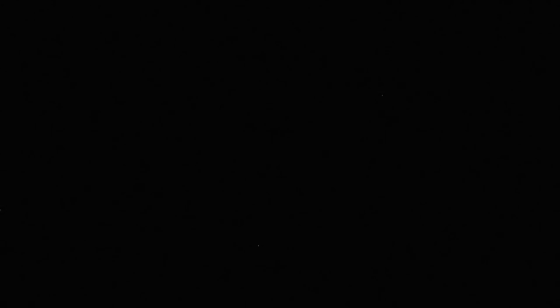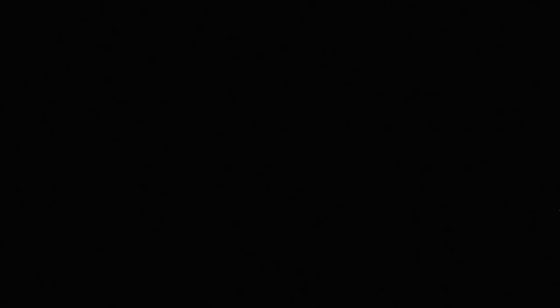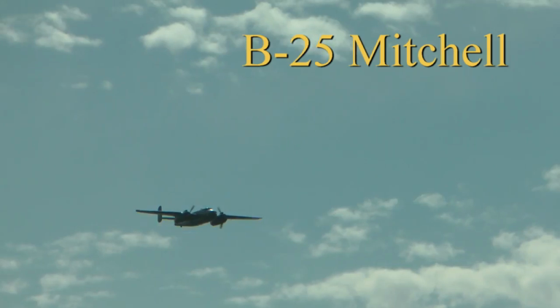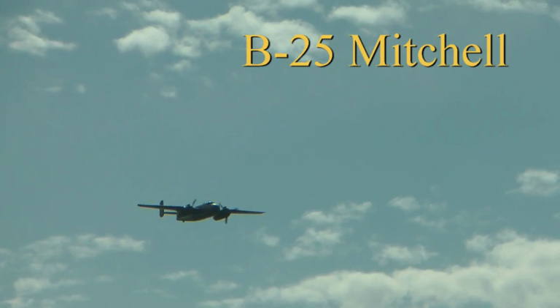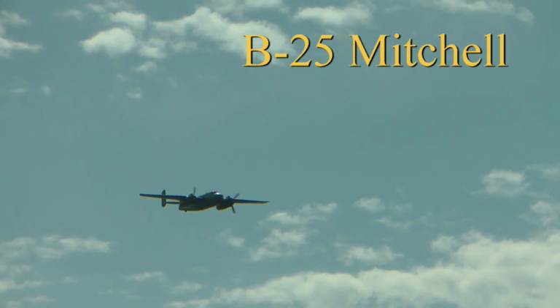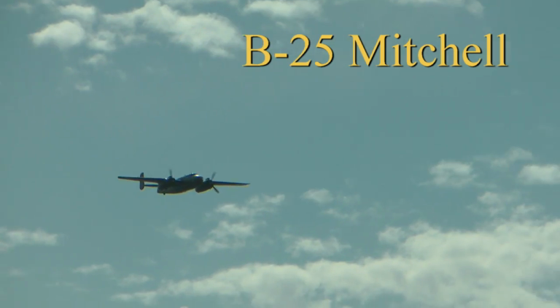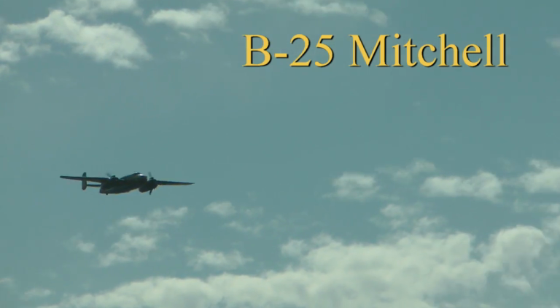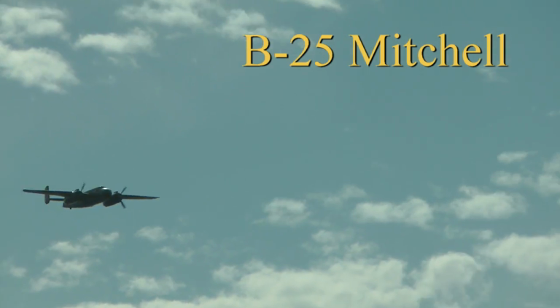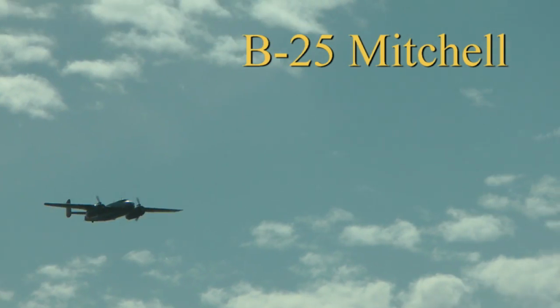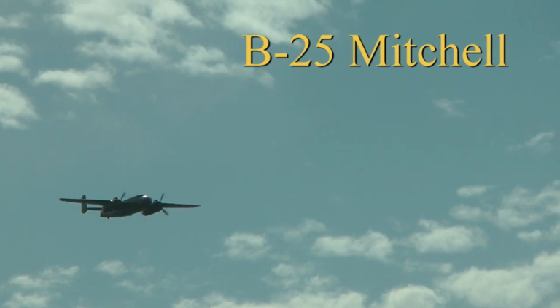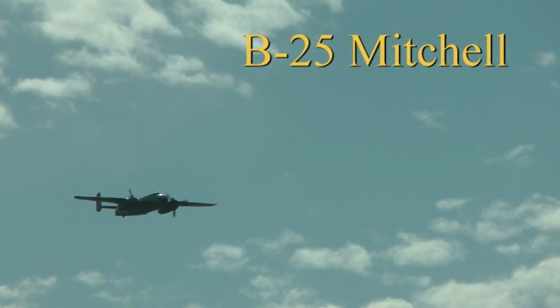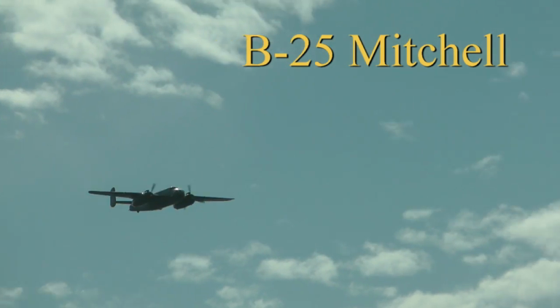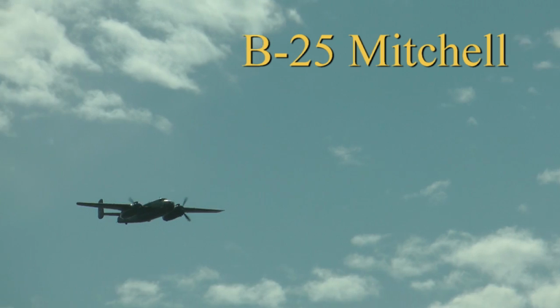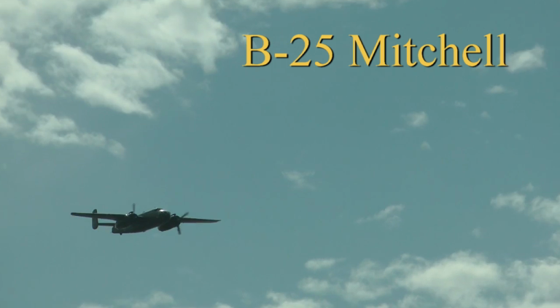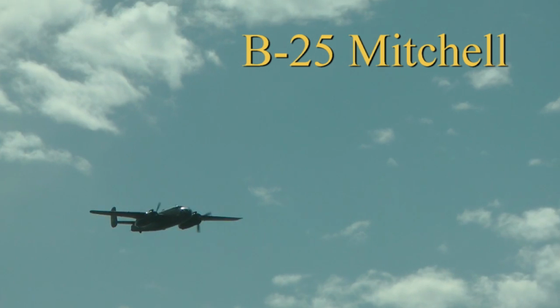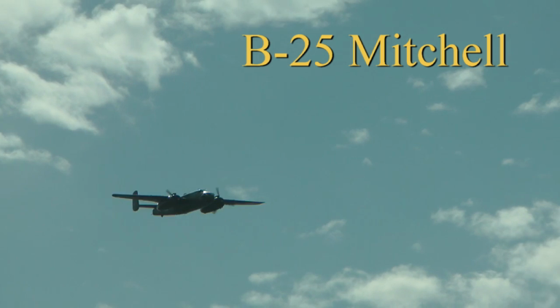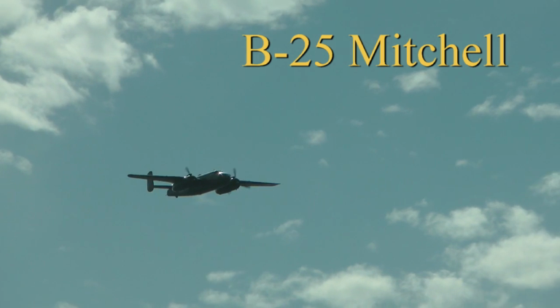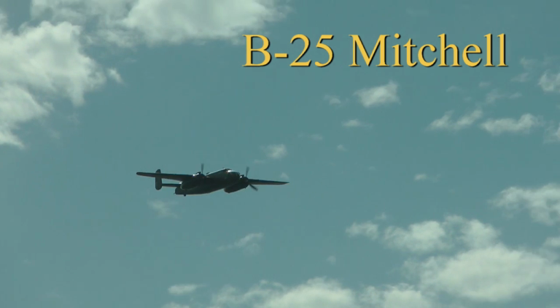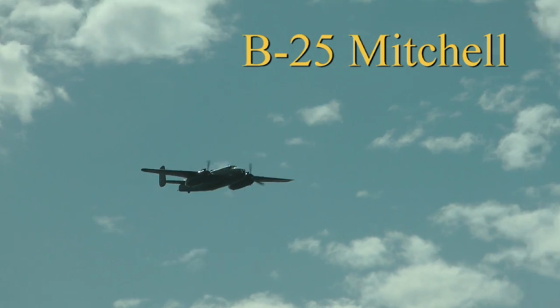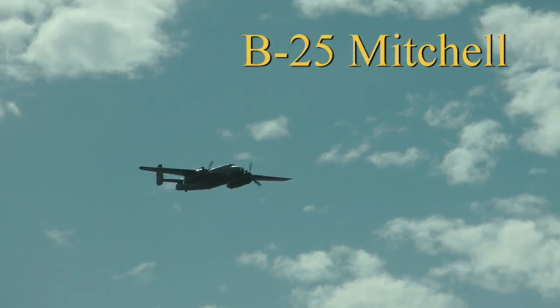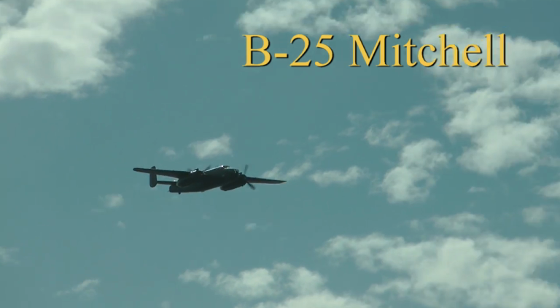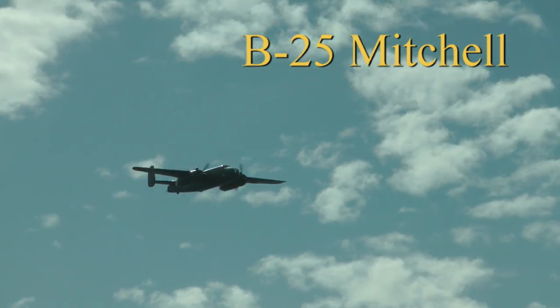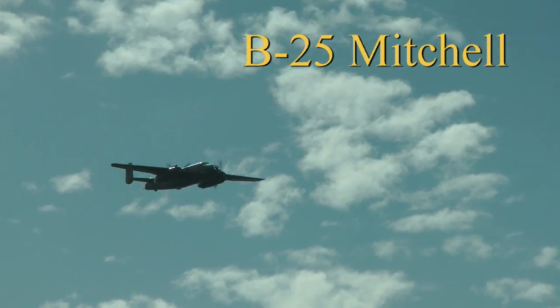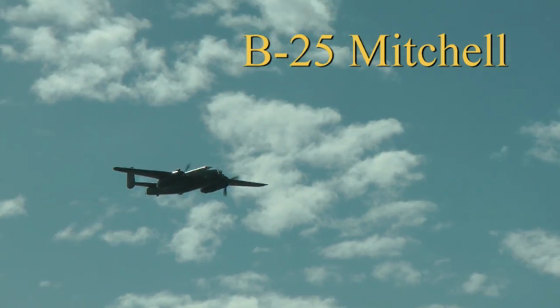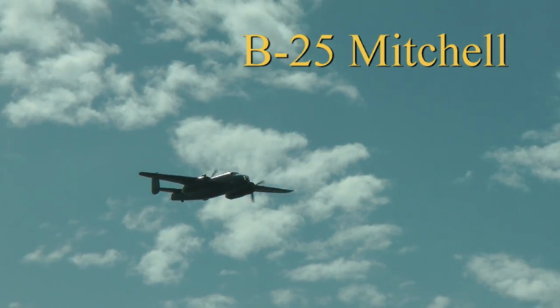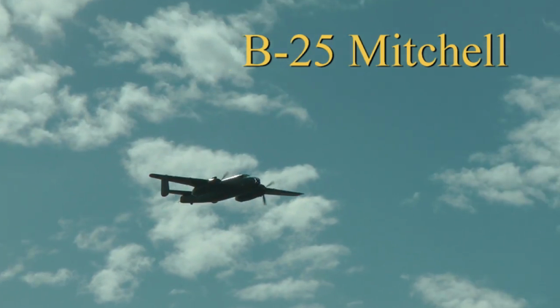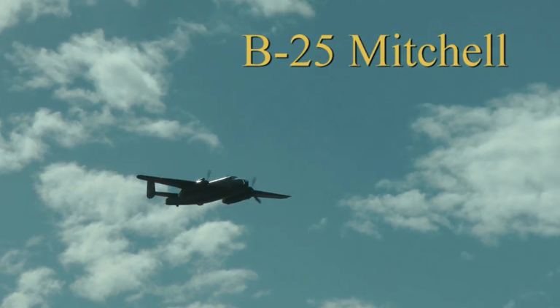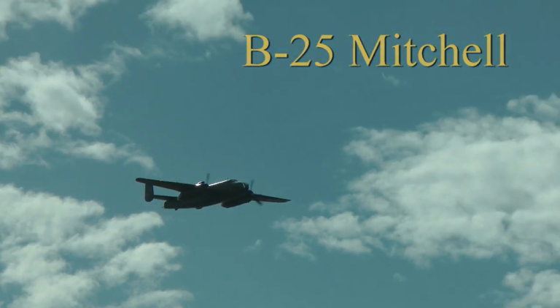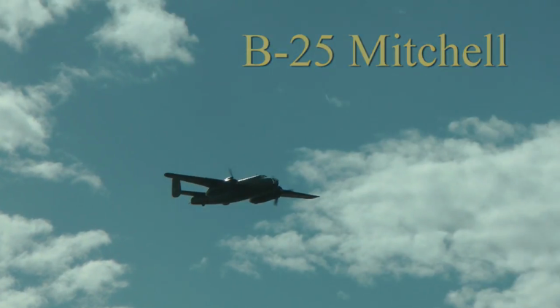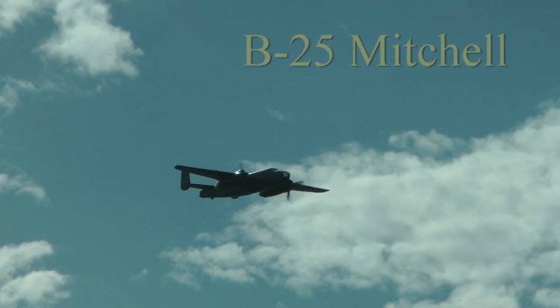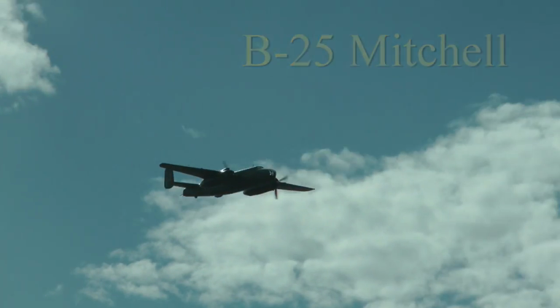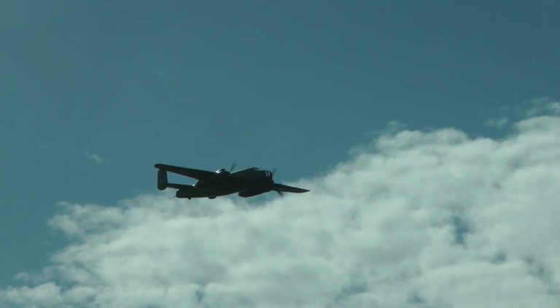All the way from the Netherlands, please welcome the B-25 Mitchell Bonner.